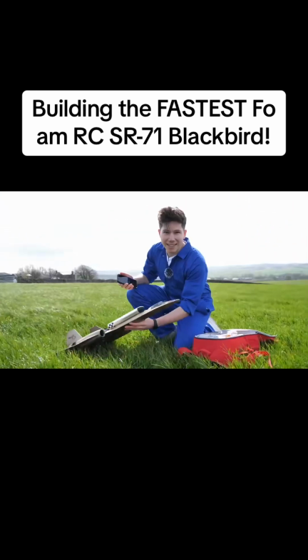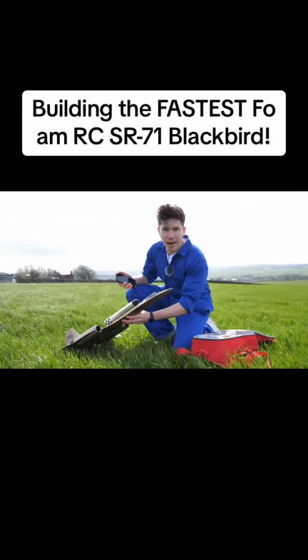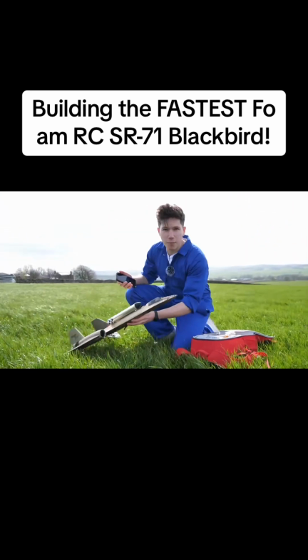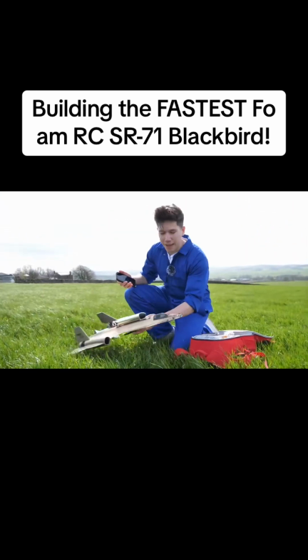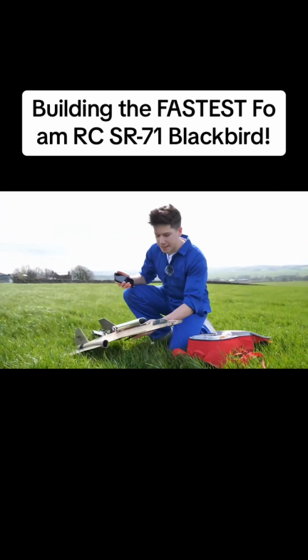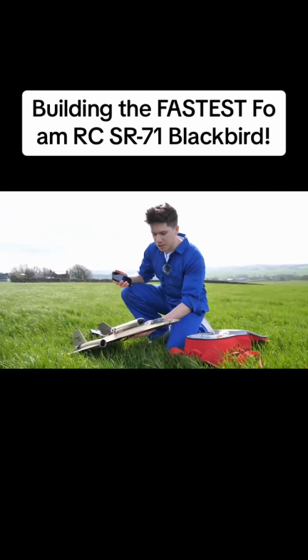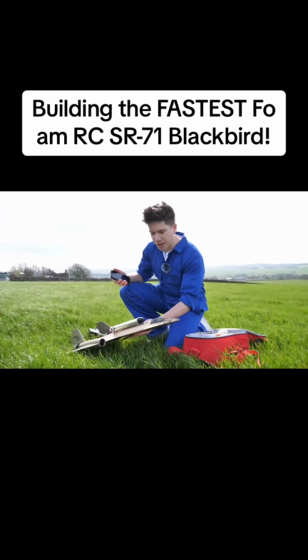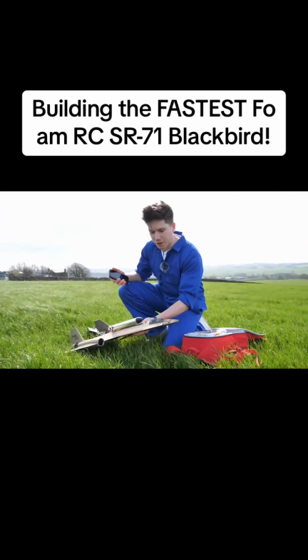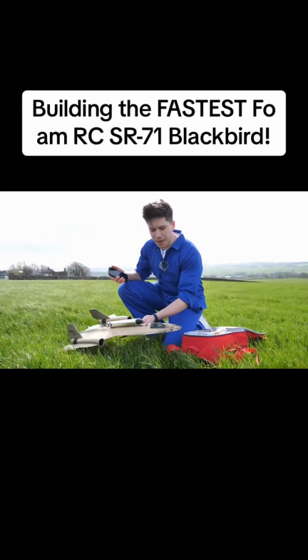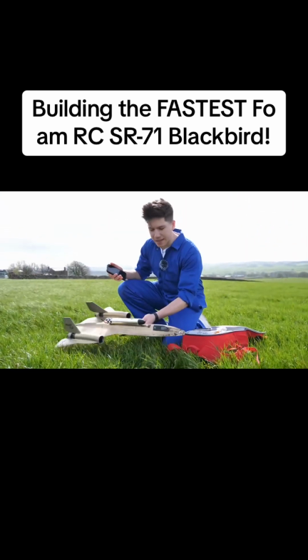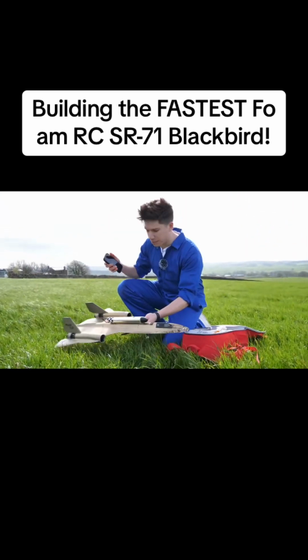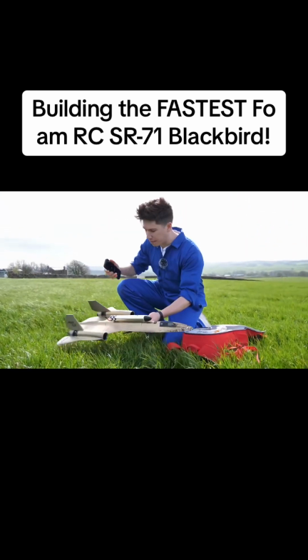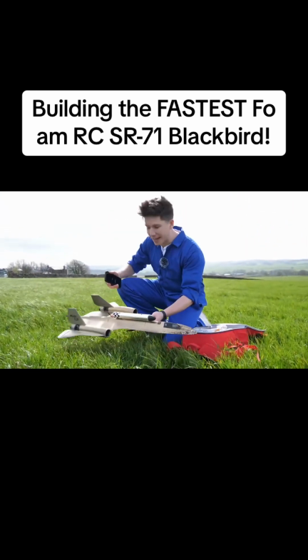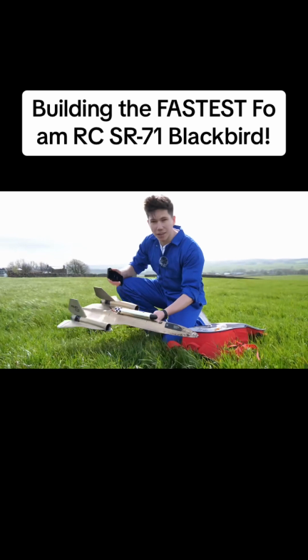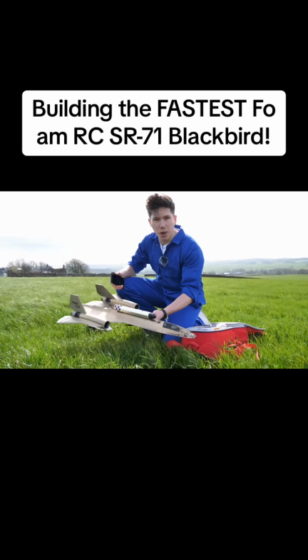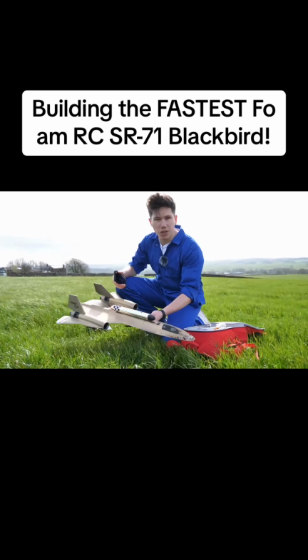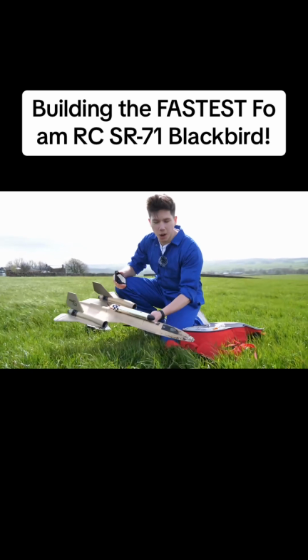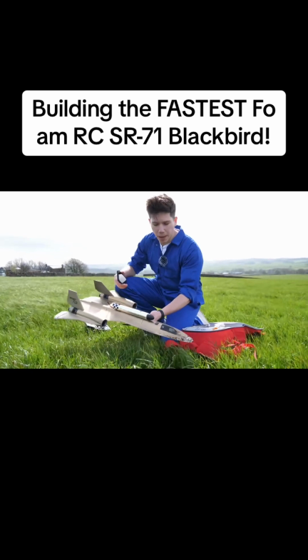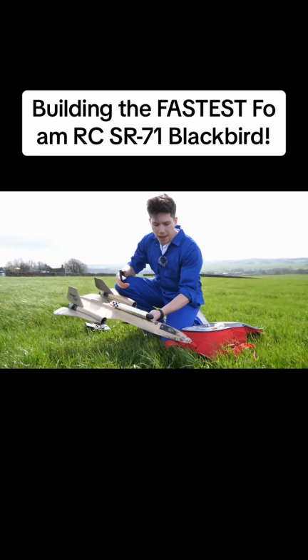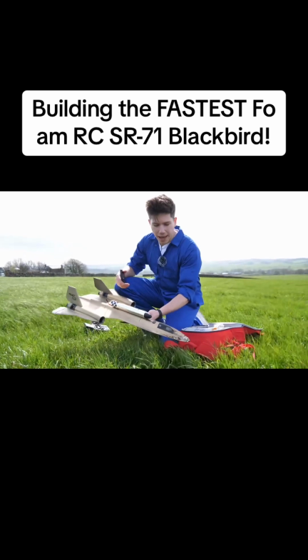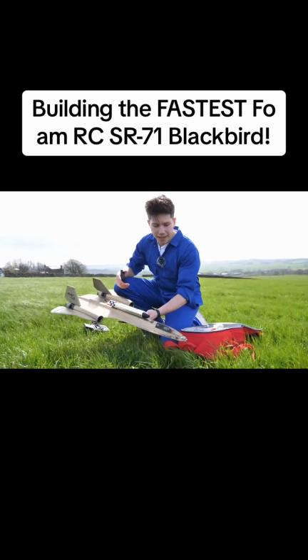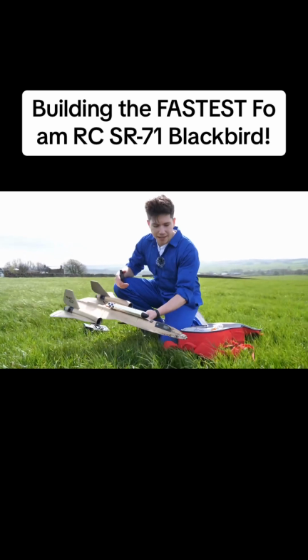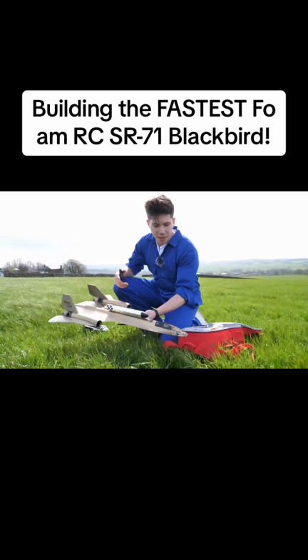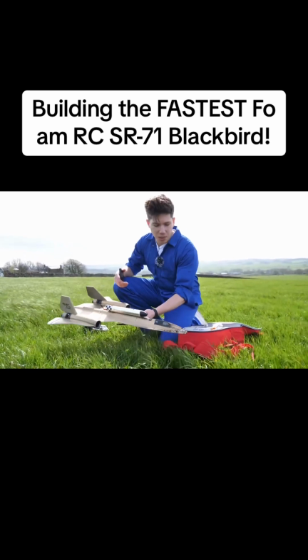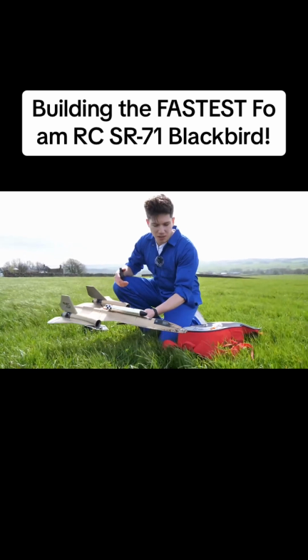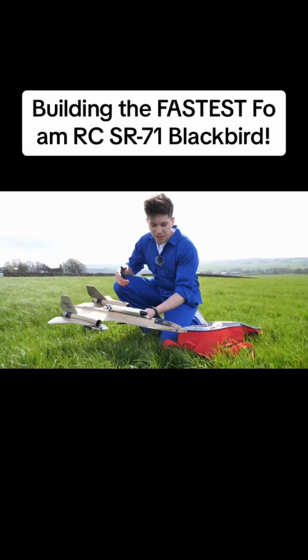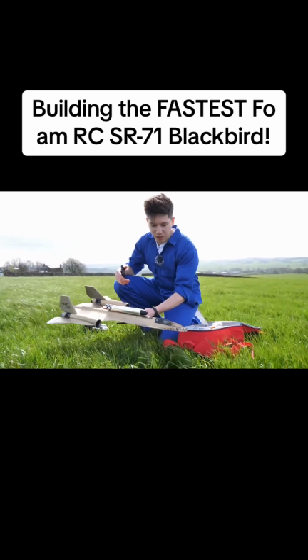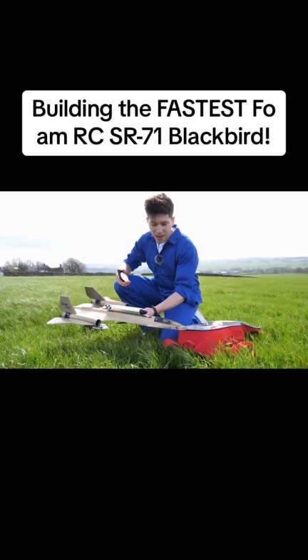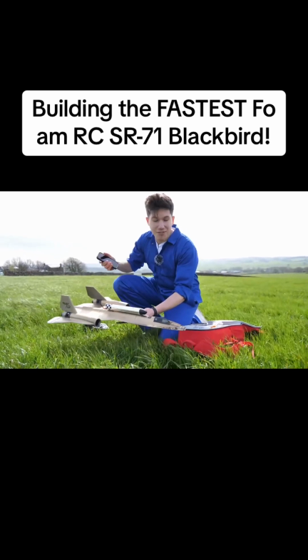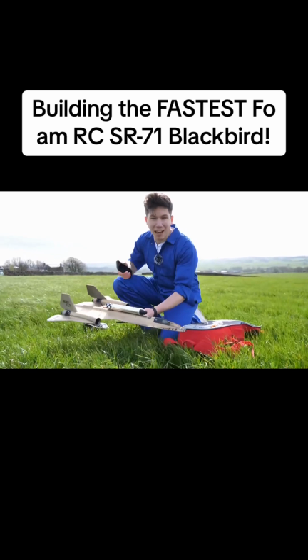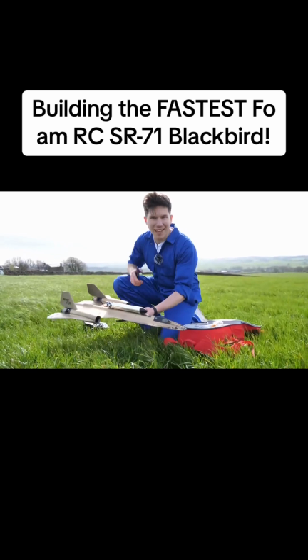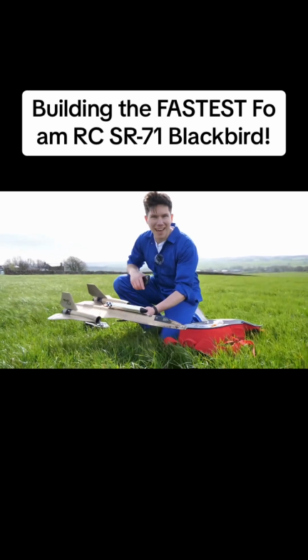Let's see how badly damaged the airplane is back at the workshop, and then we can see if it will ever fly again.